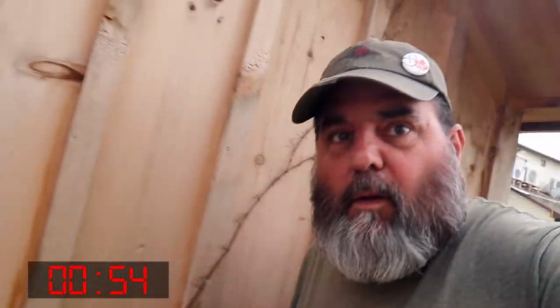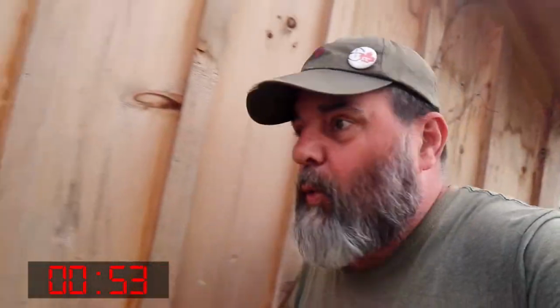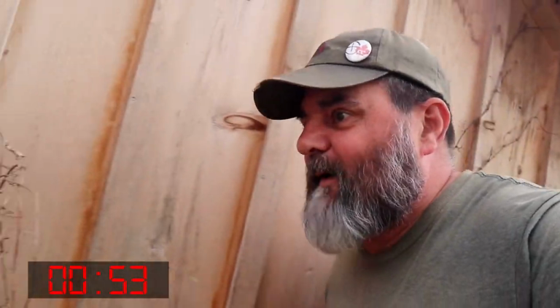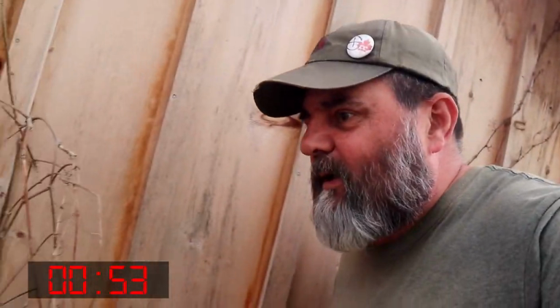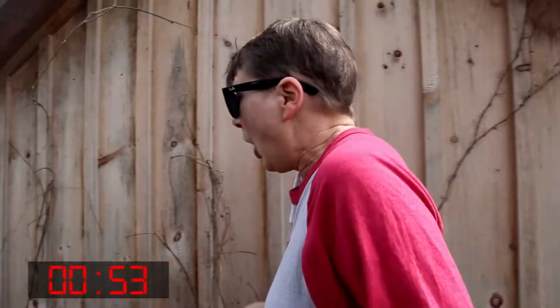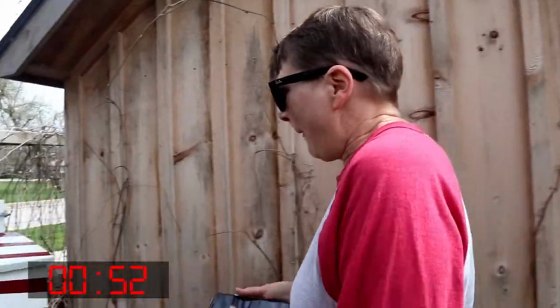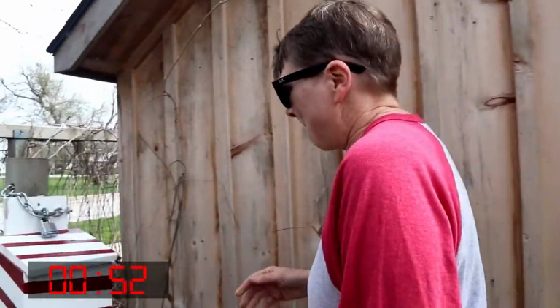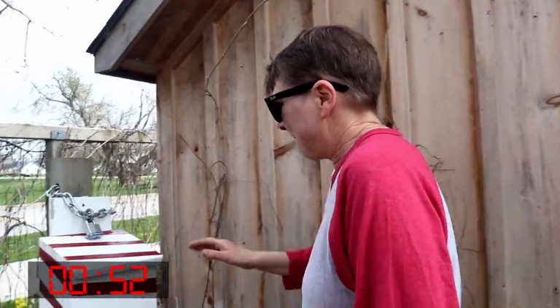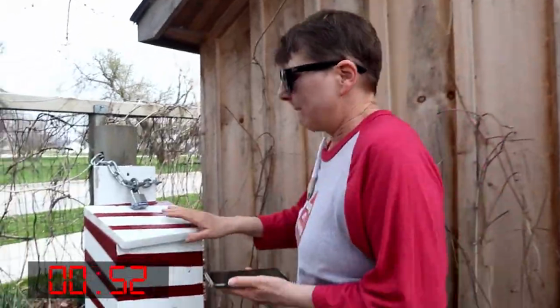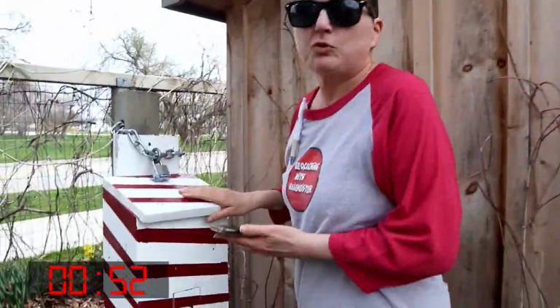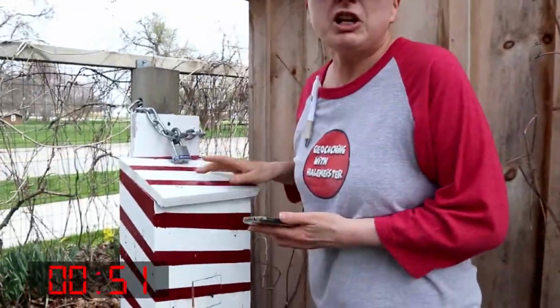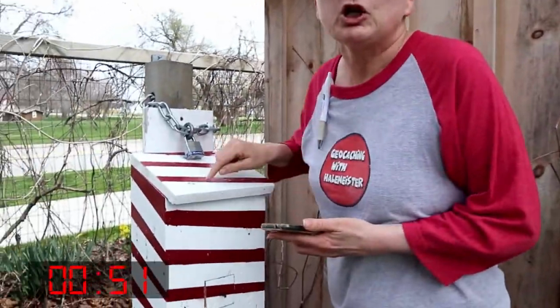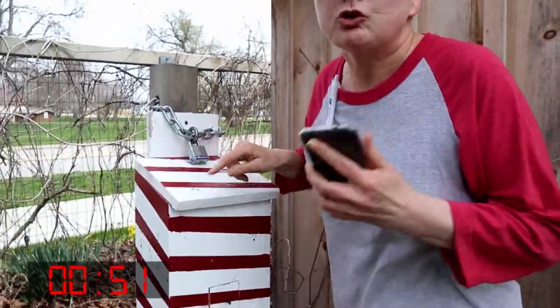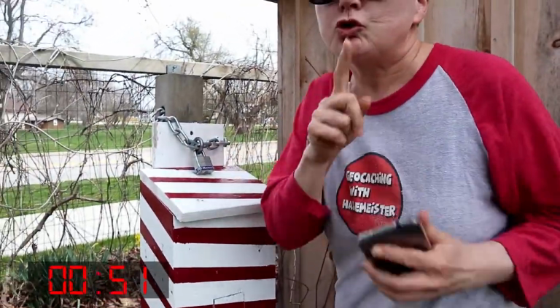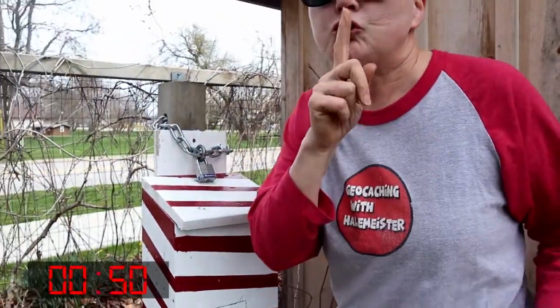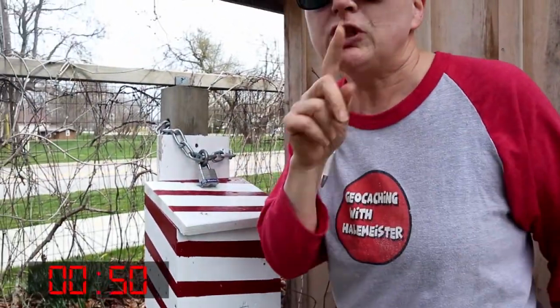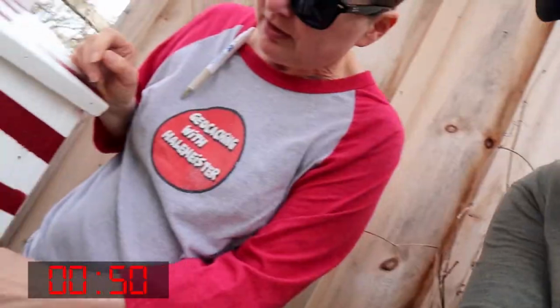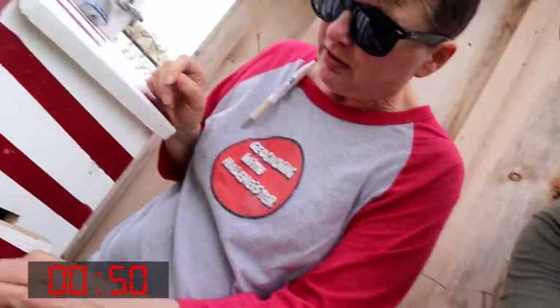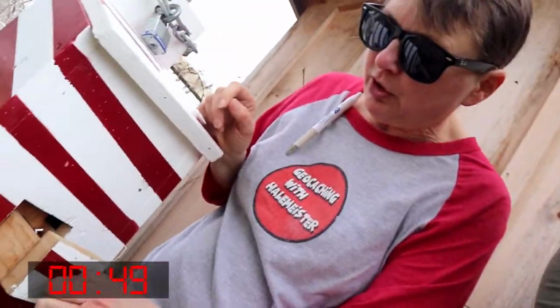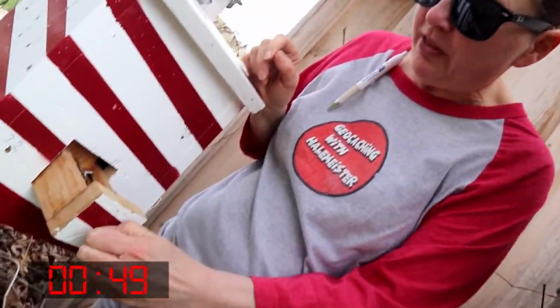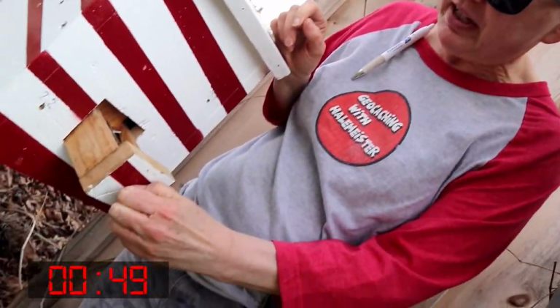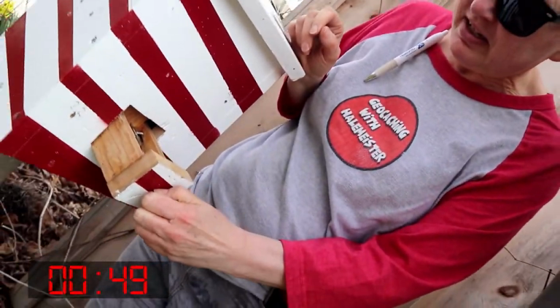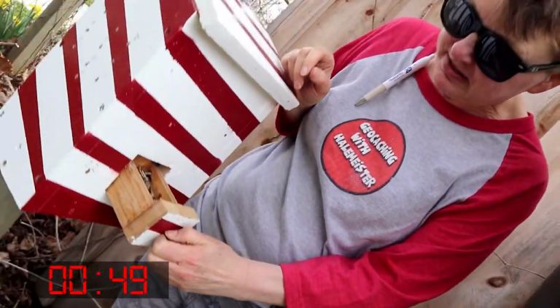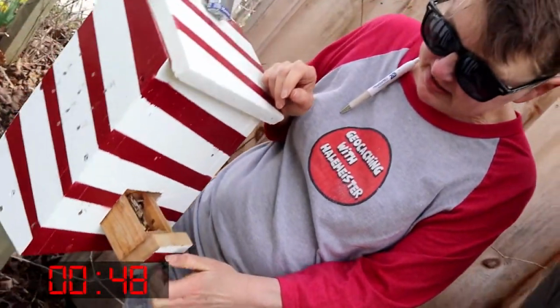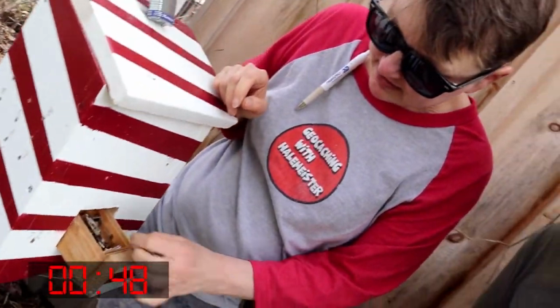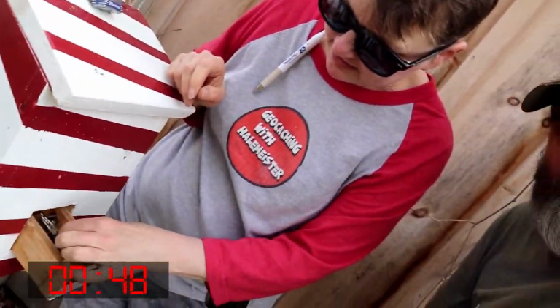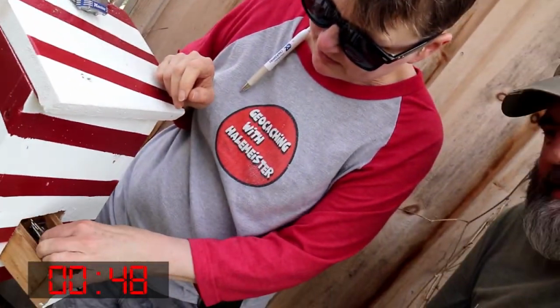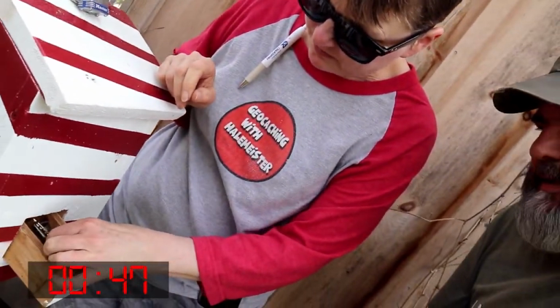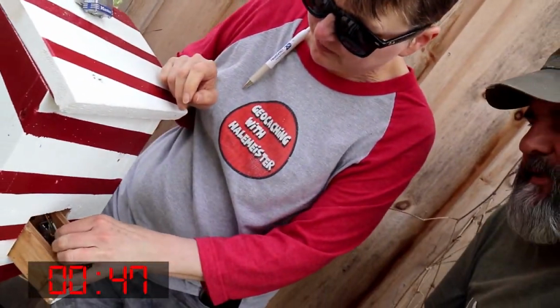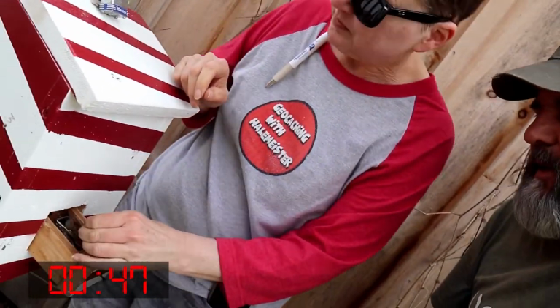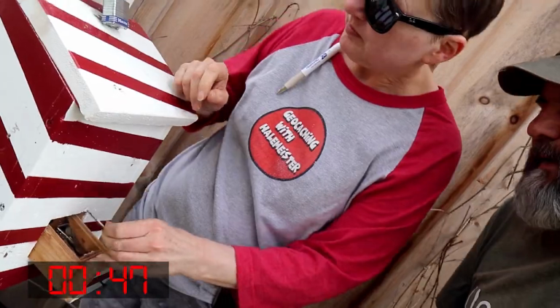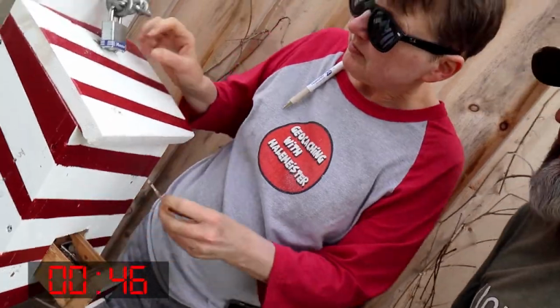Oh, you found it. It's right here. Look at all the keys. Oh, wow. It says 'find the key.'